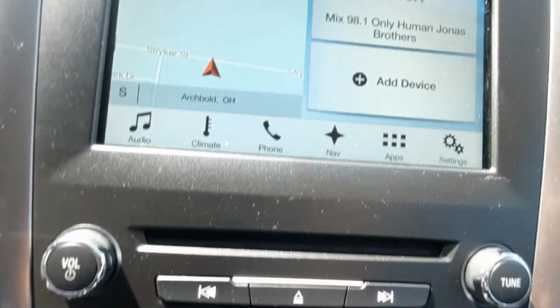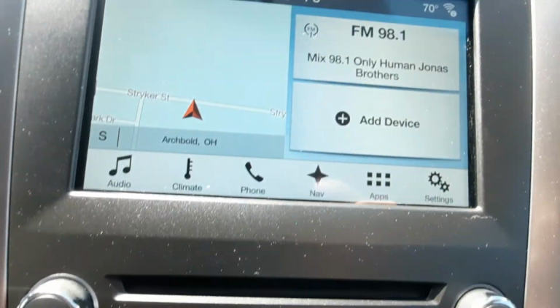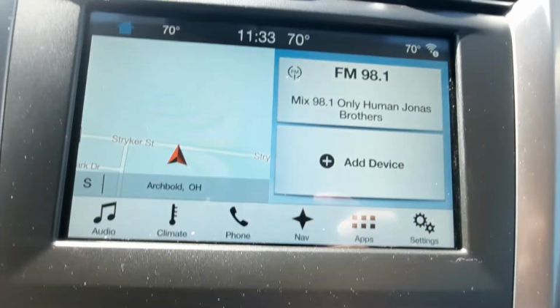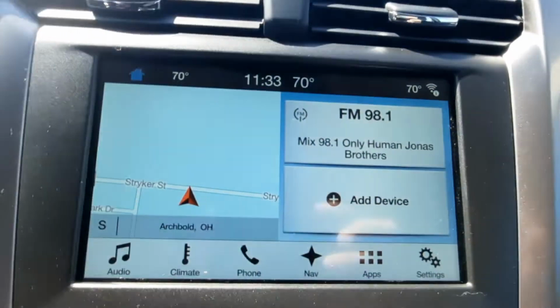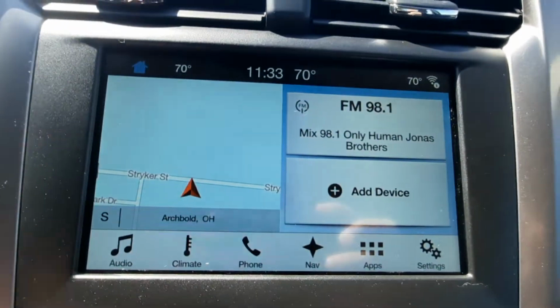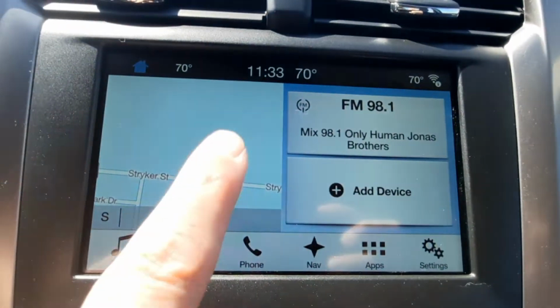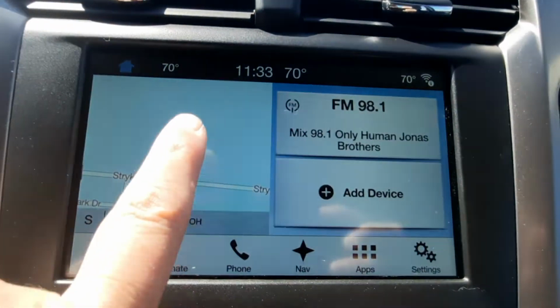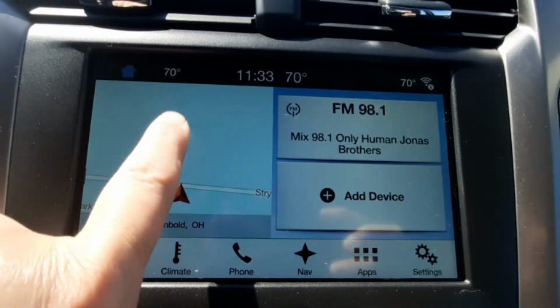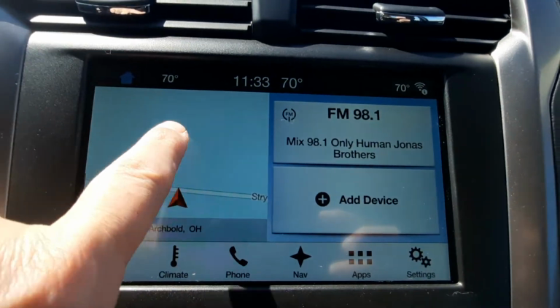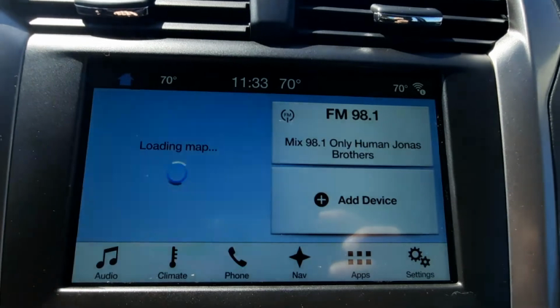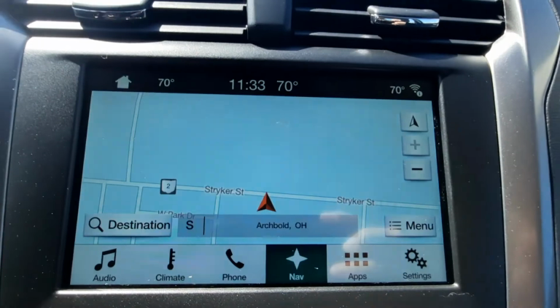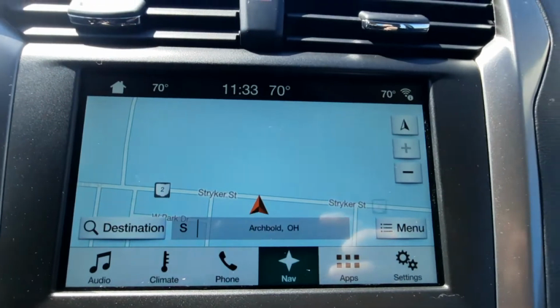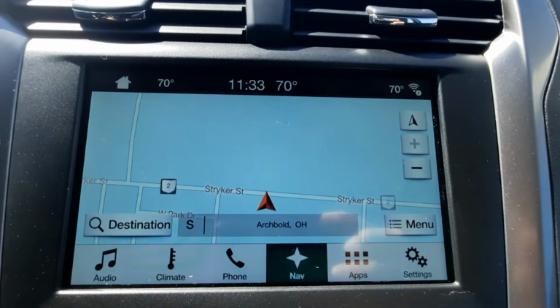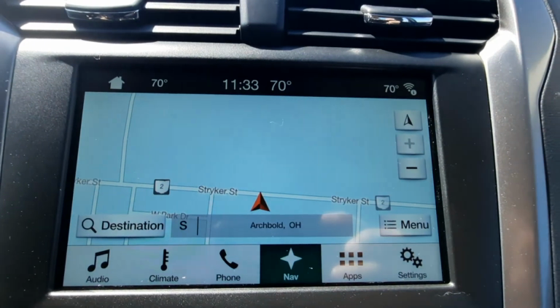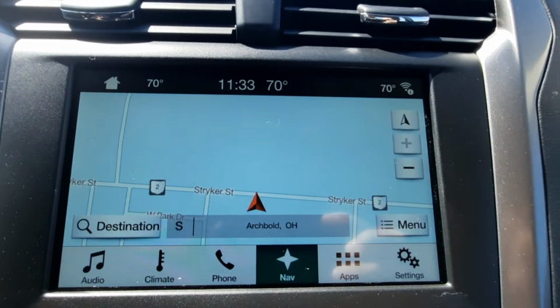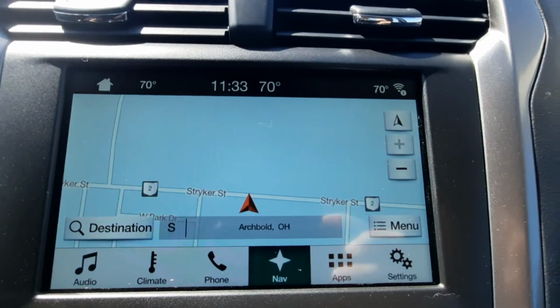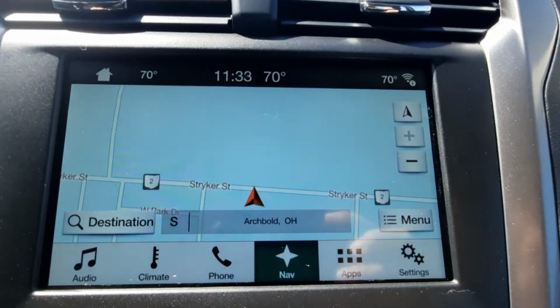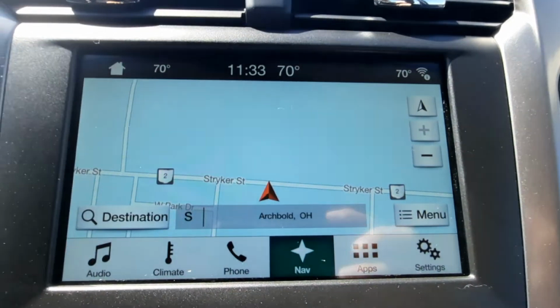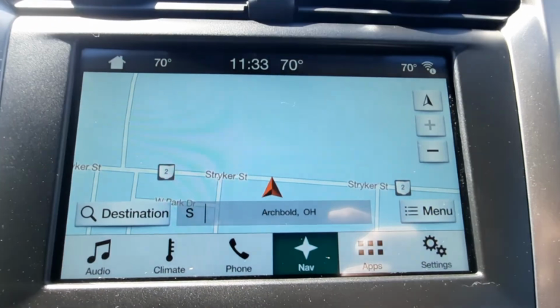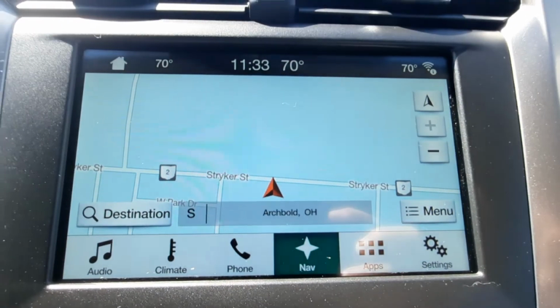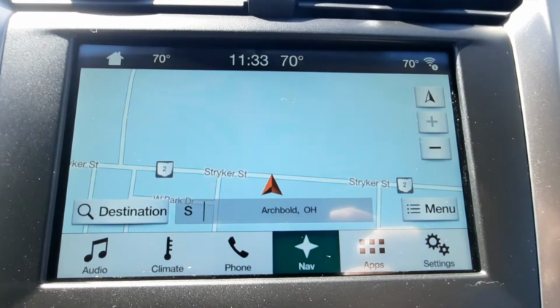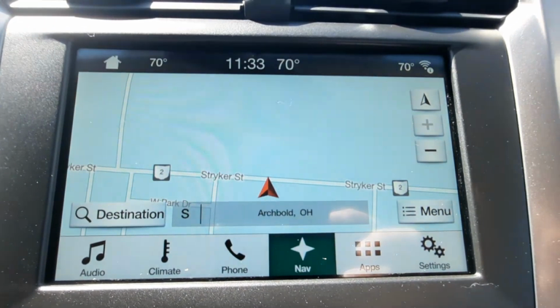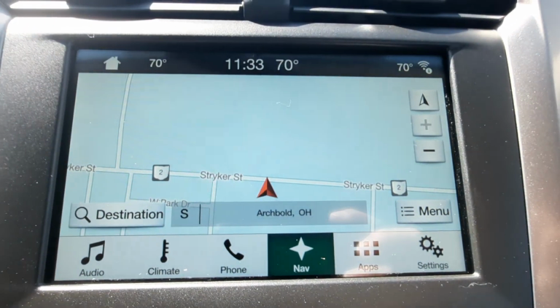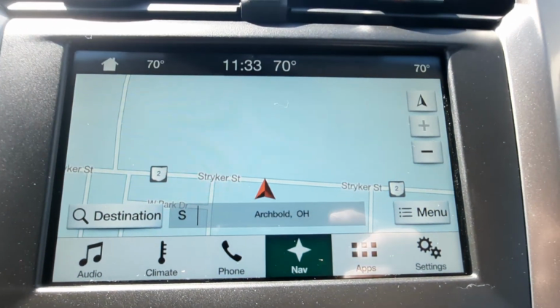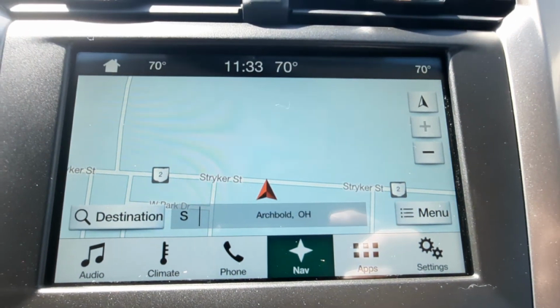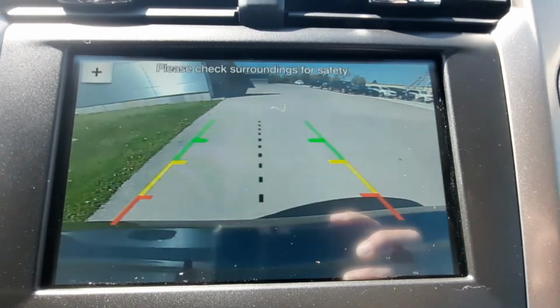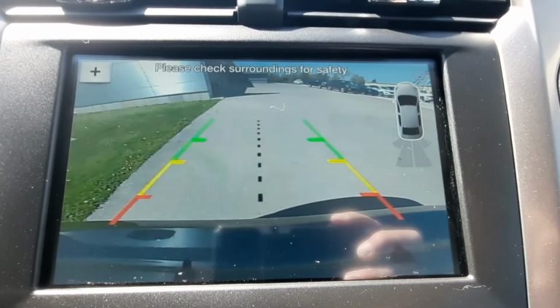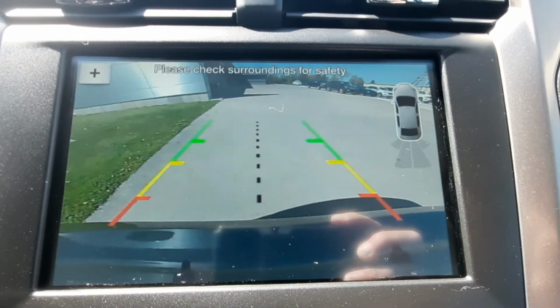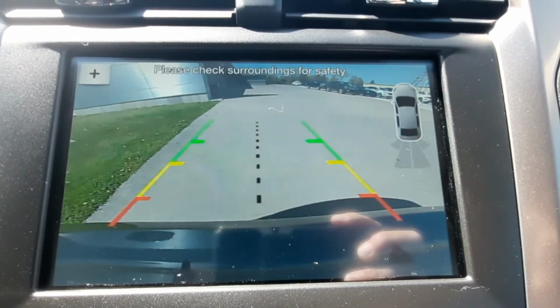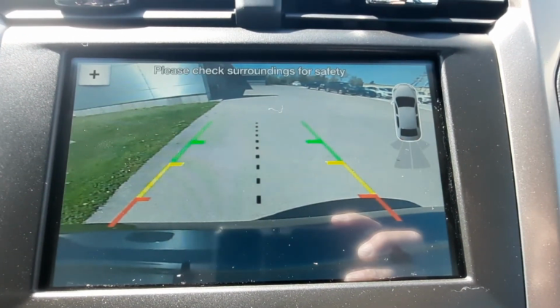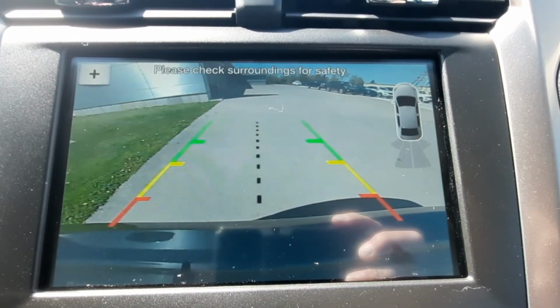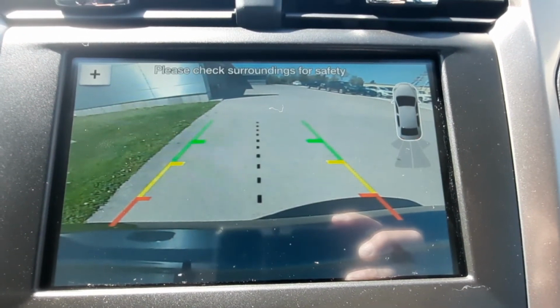This one does have navigation and a backup camera.